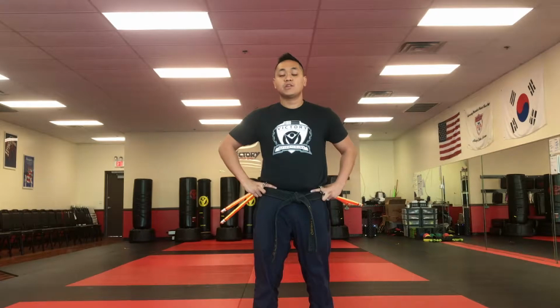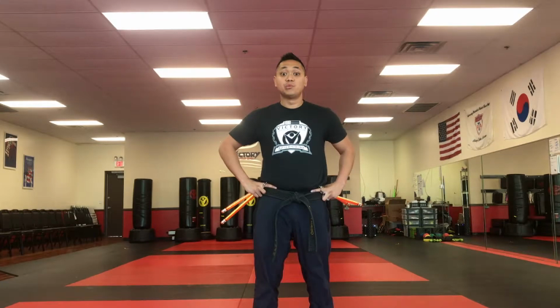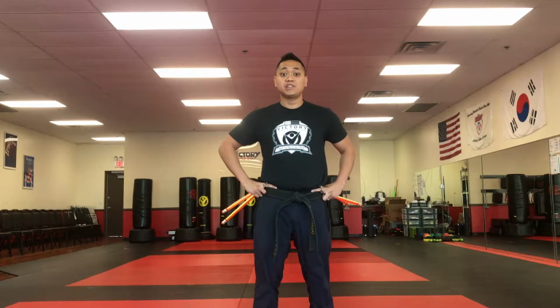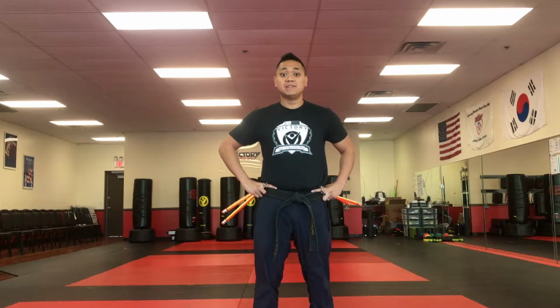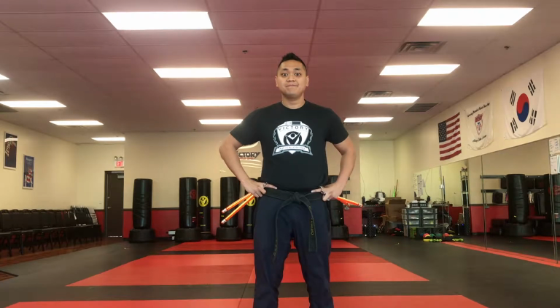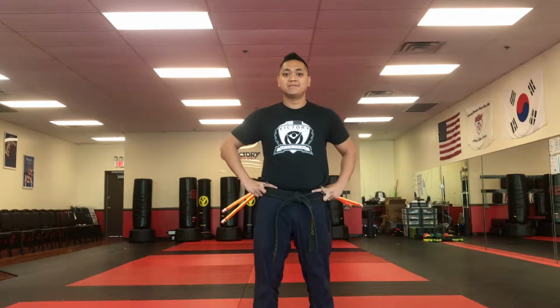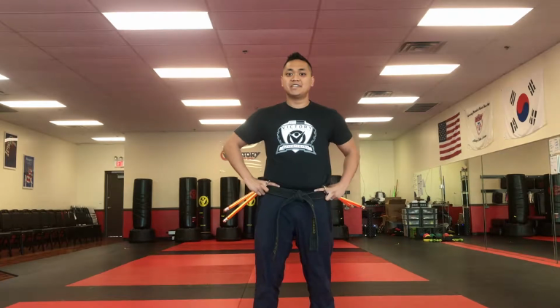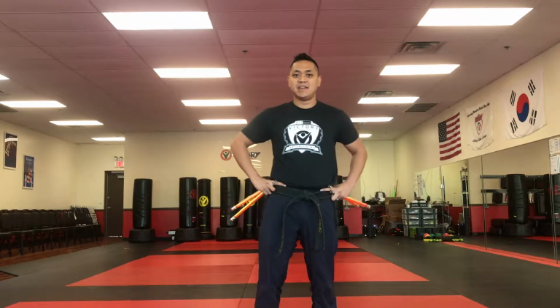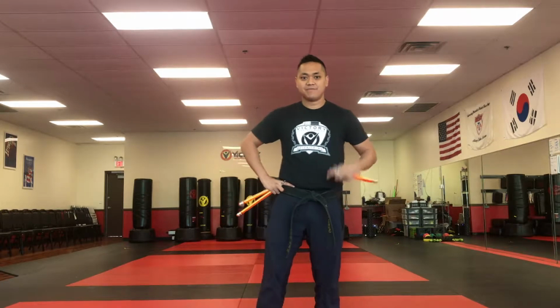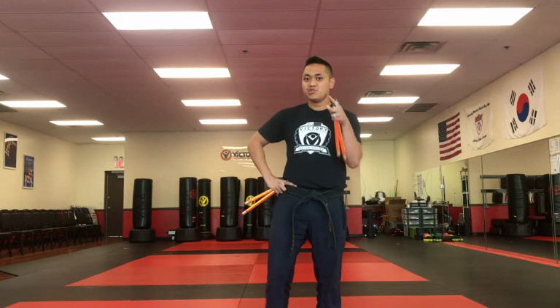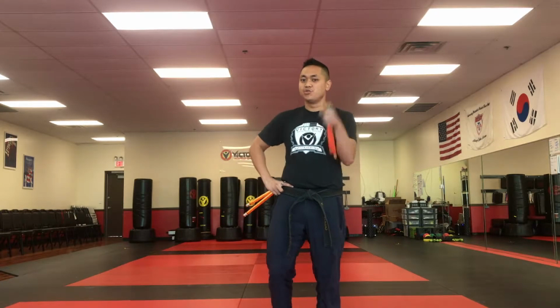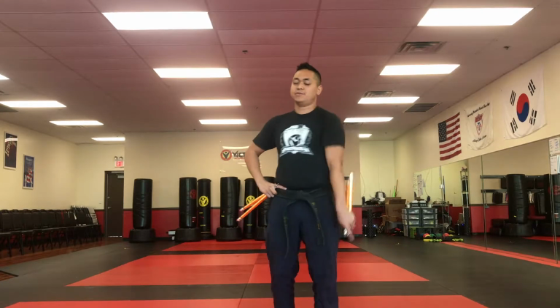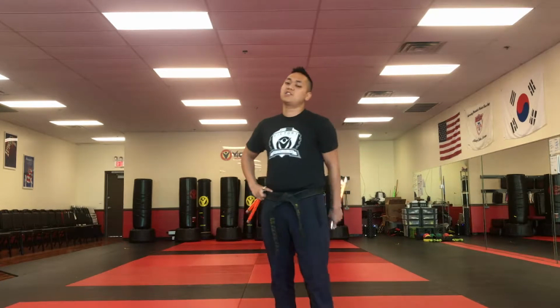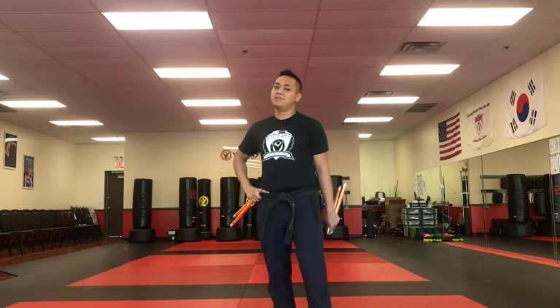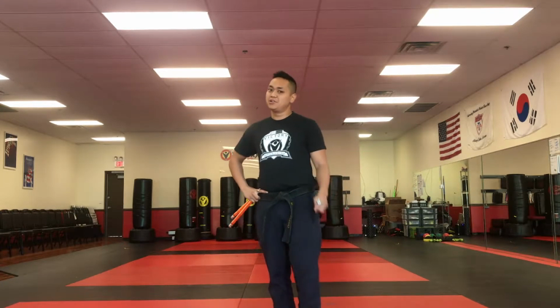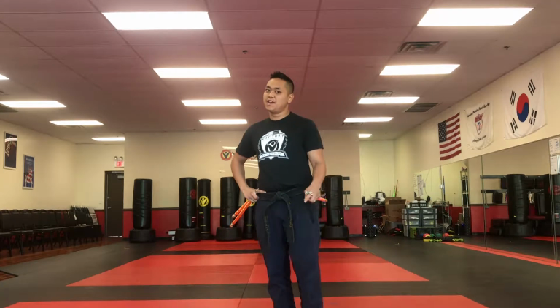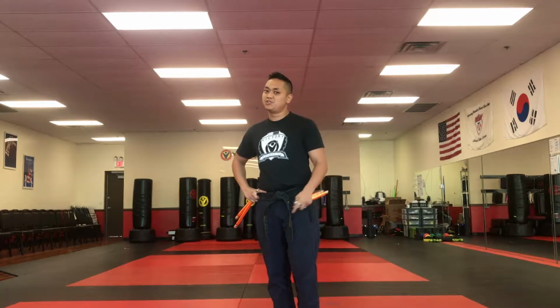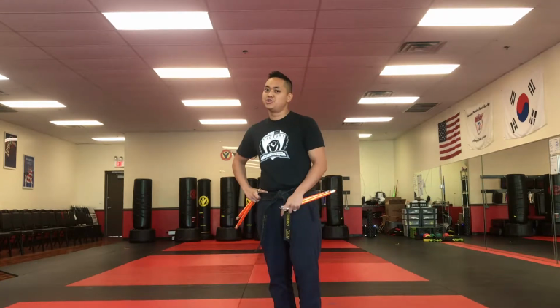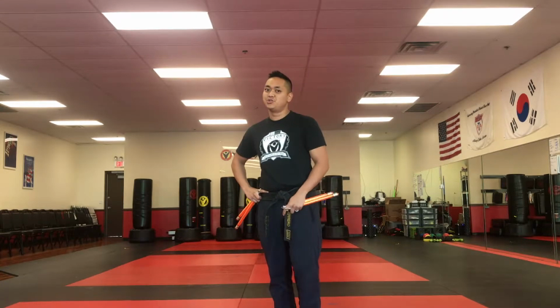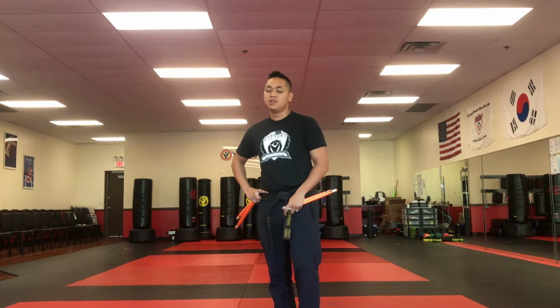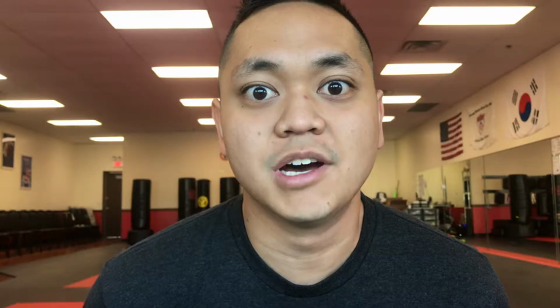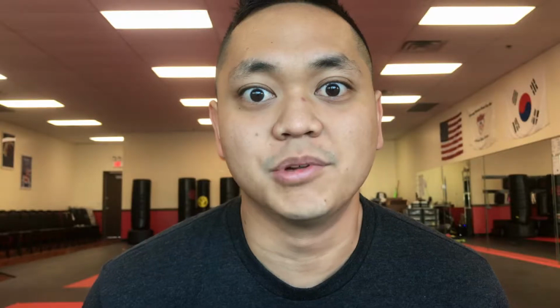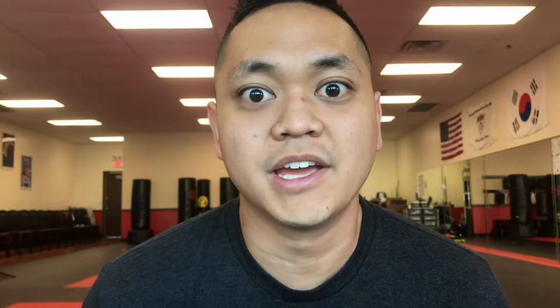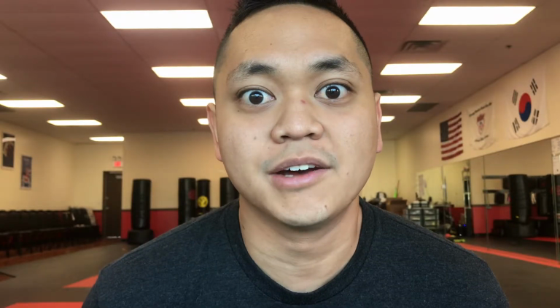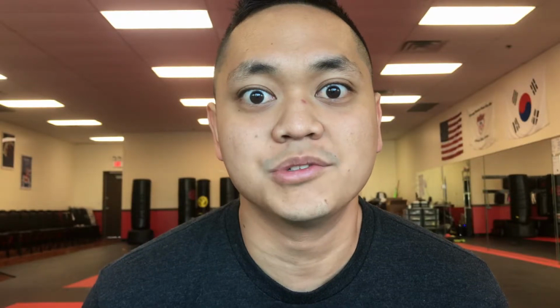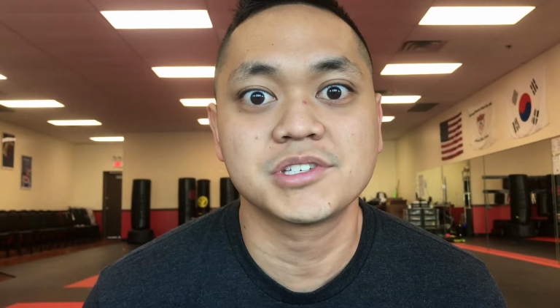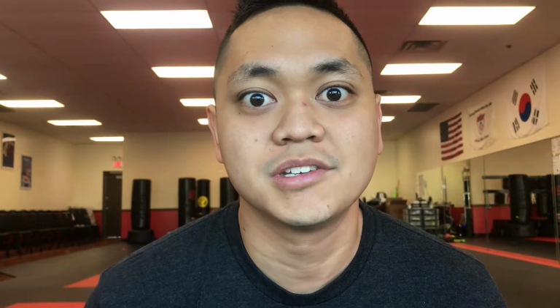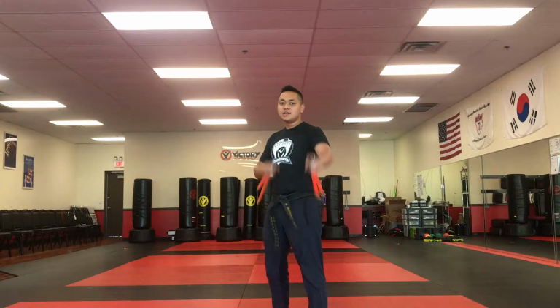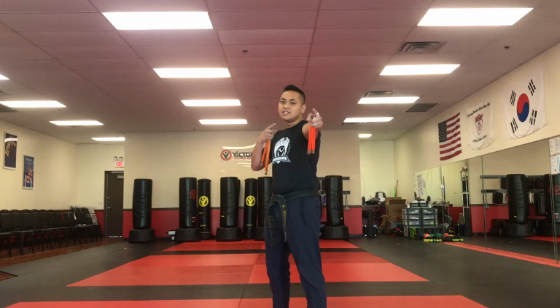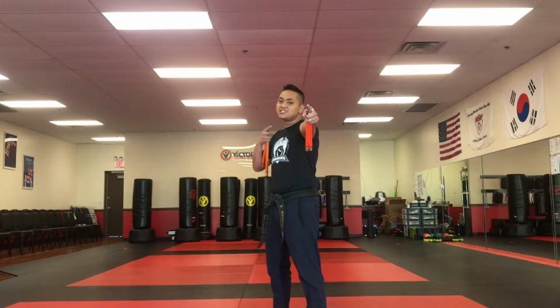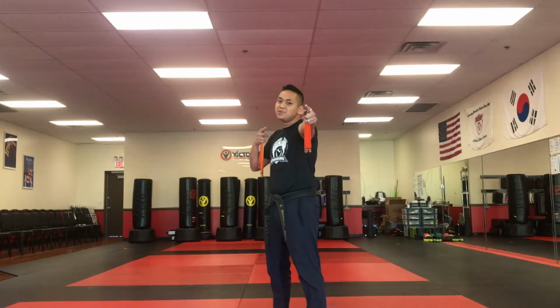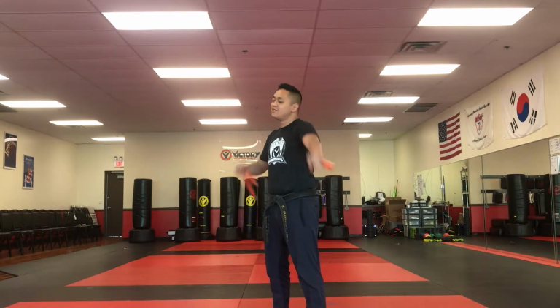Good morning, team. Today you are going to be learning how to do double downs. Let's do it!